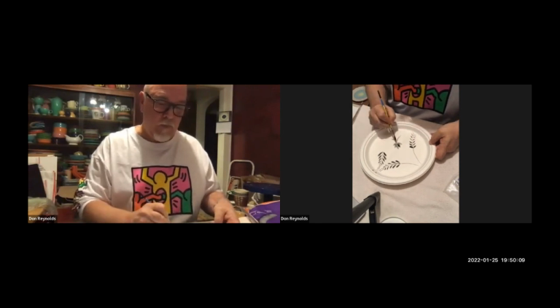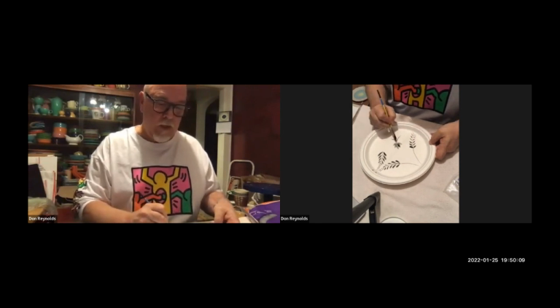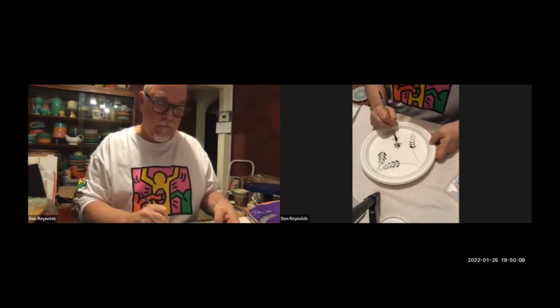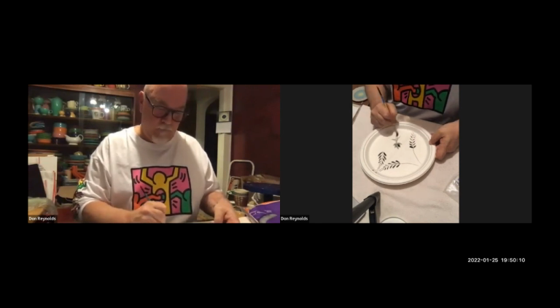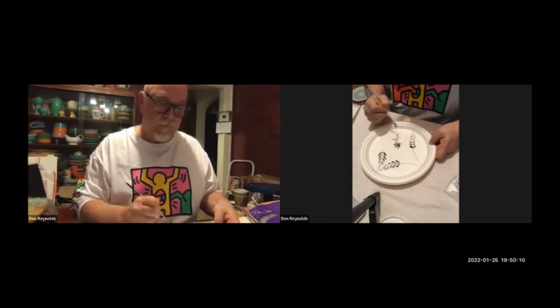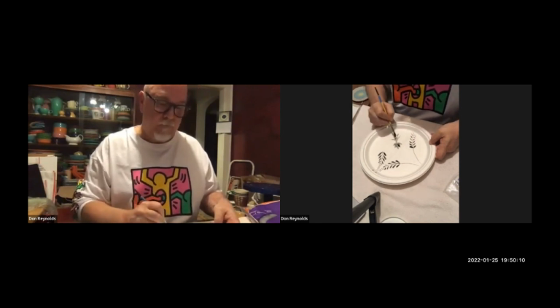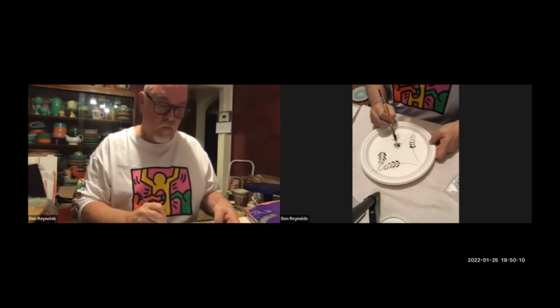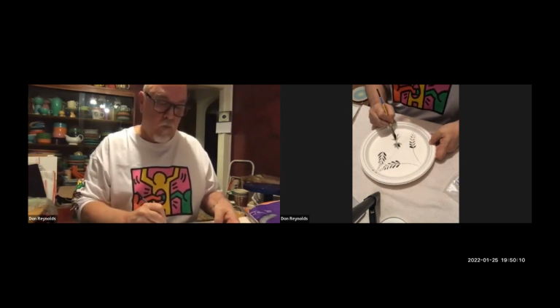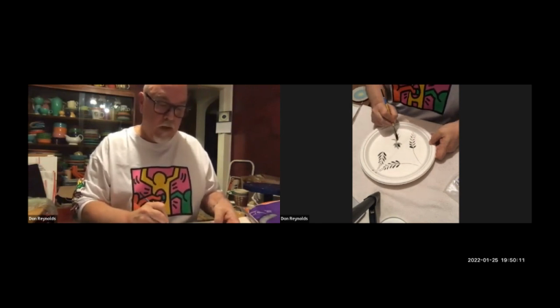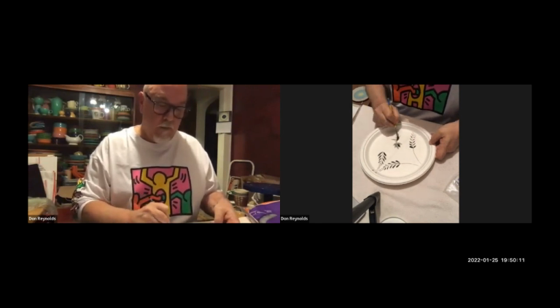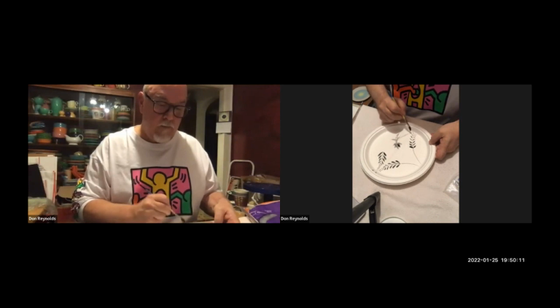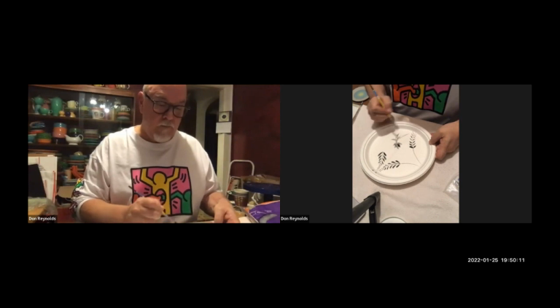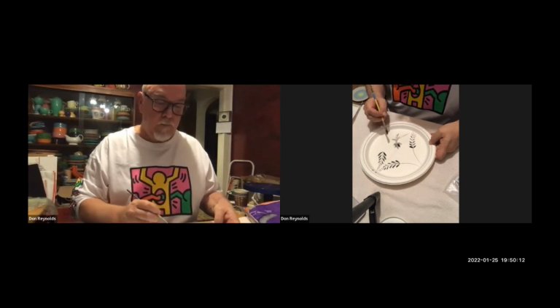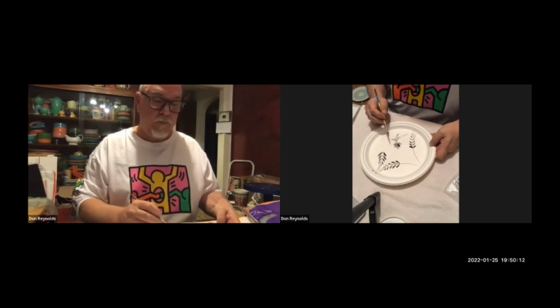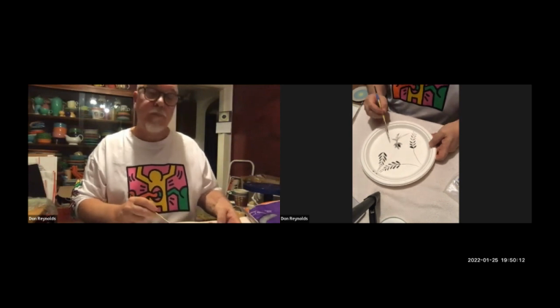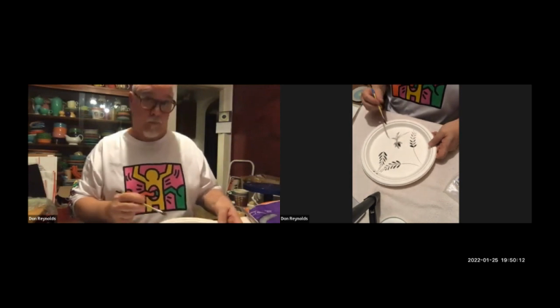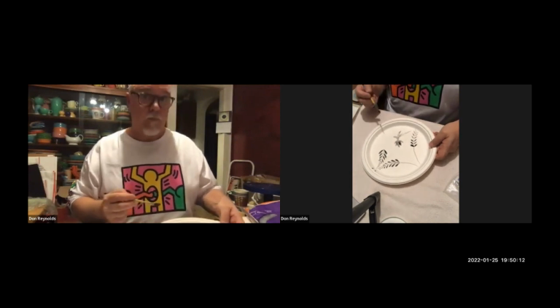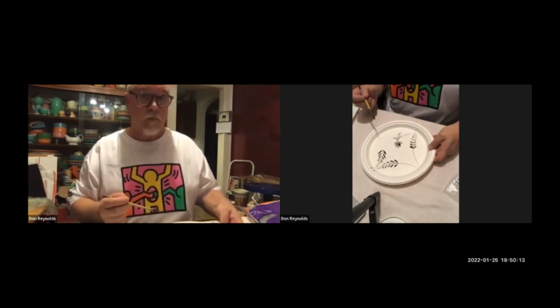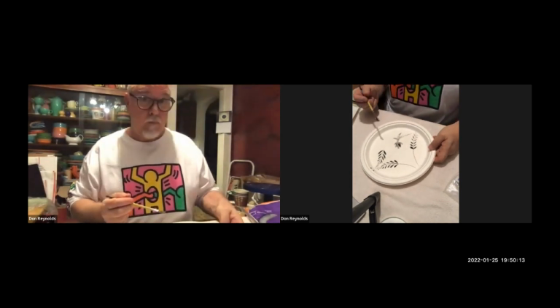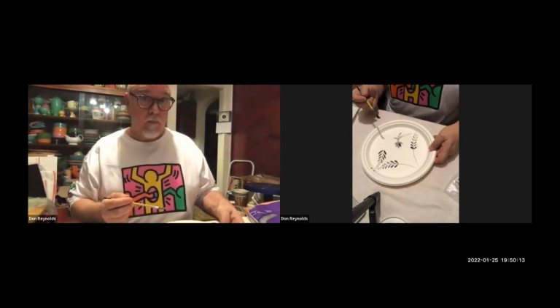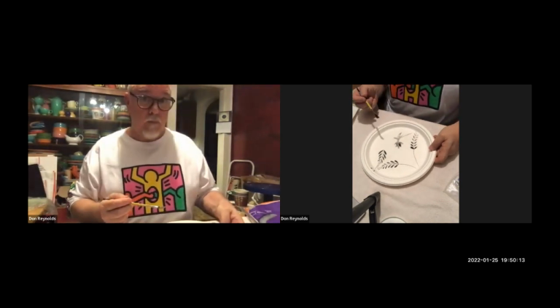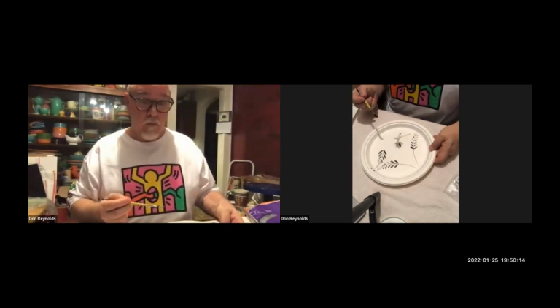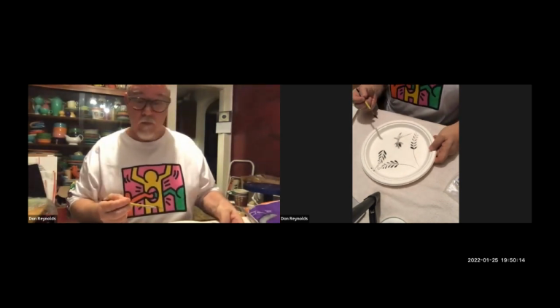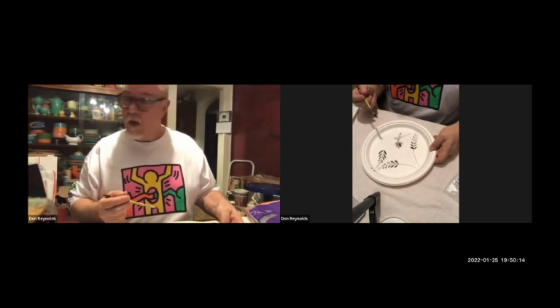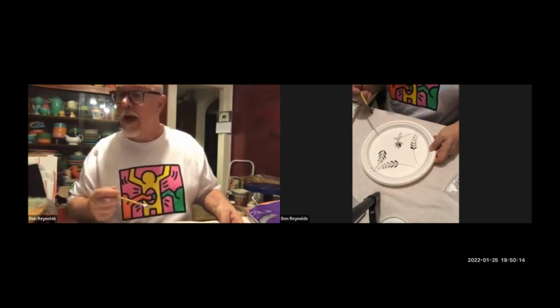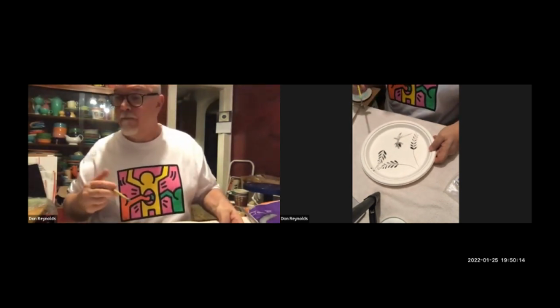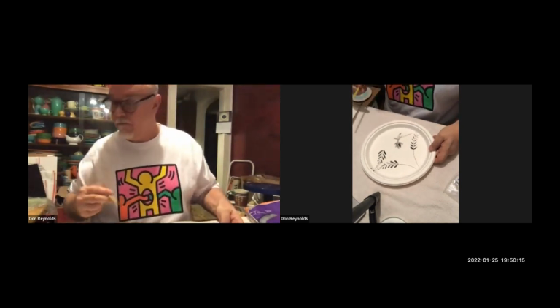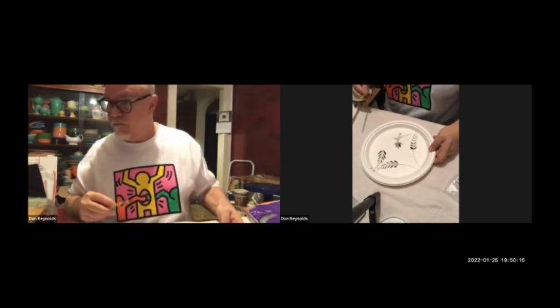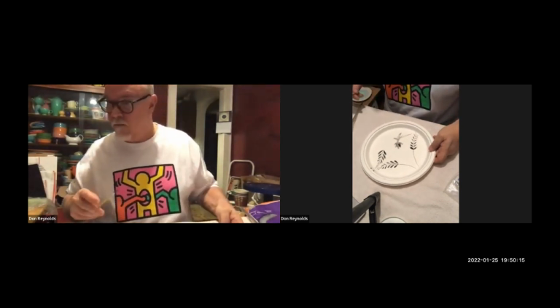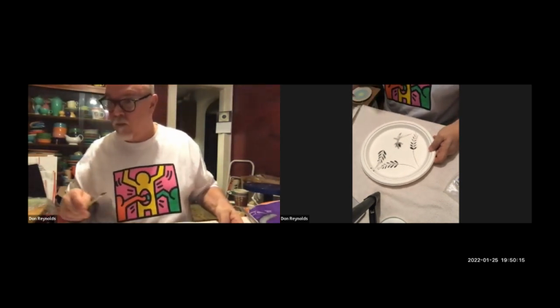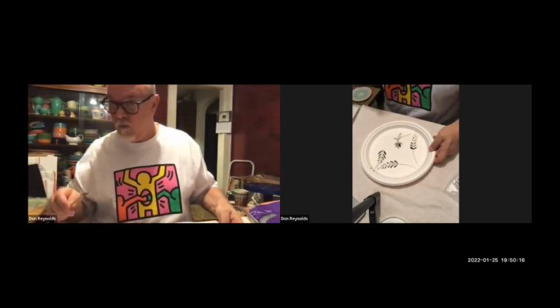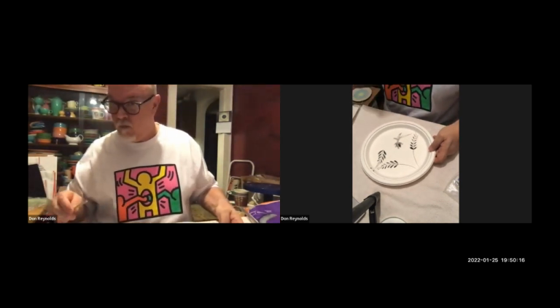Can I interrupt you to direct some questions? There are a lot of questions about the wax — how do you clean the wax, do you thin it out, any tips on removing wax if you make a mistake, and how many coats of underglaze?